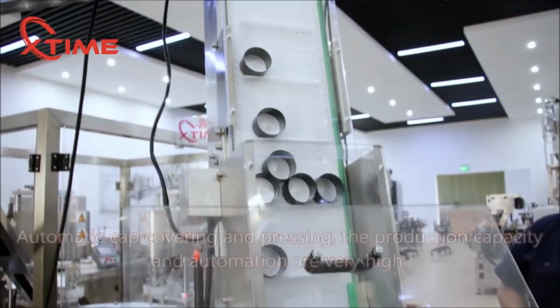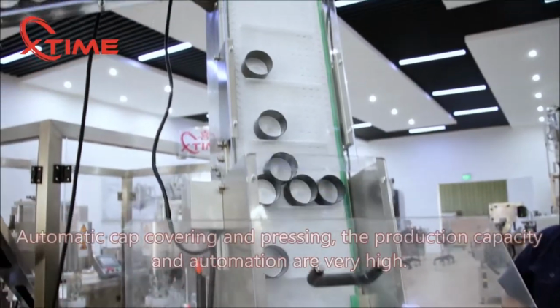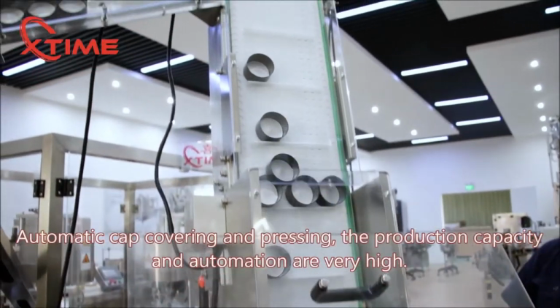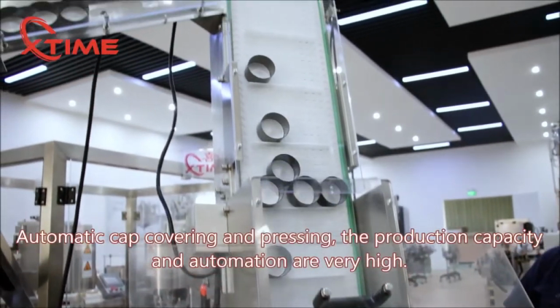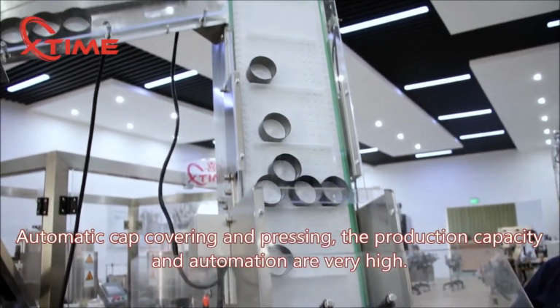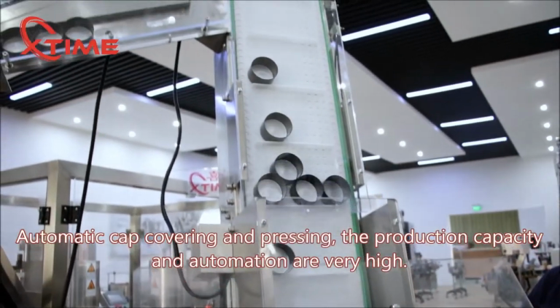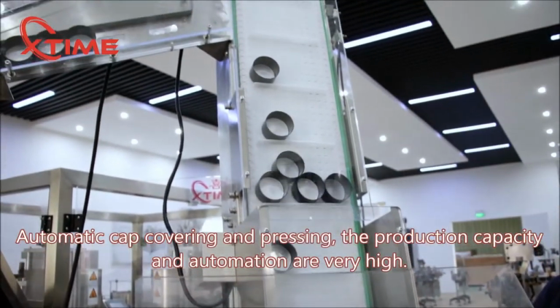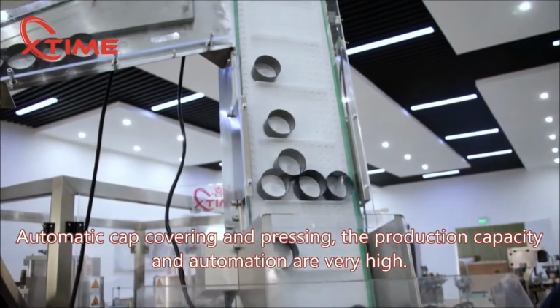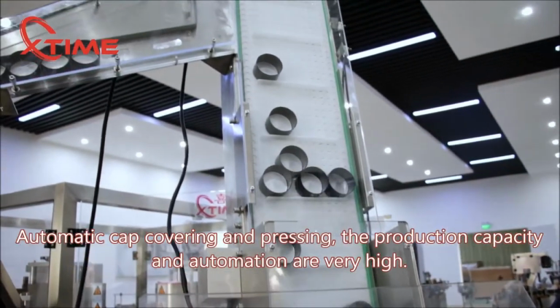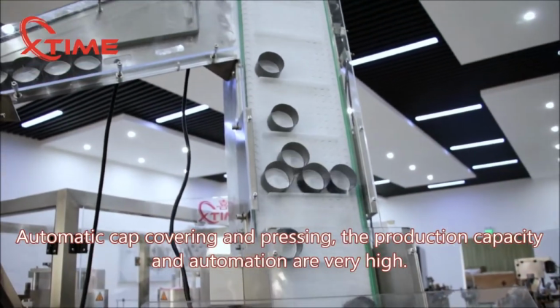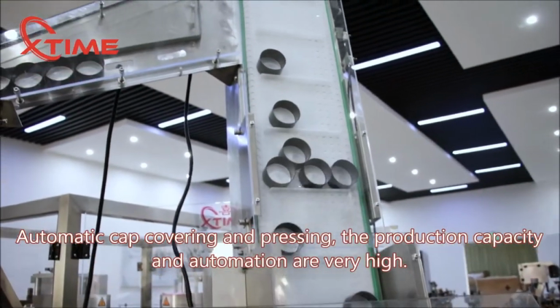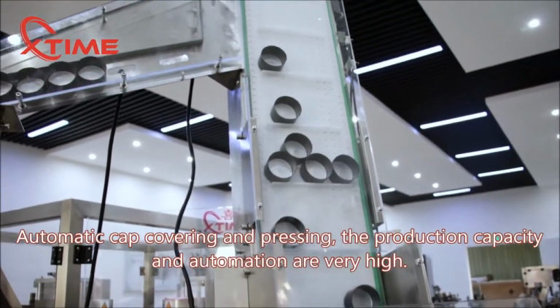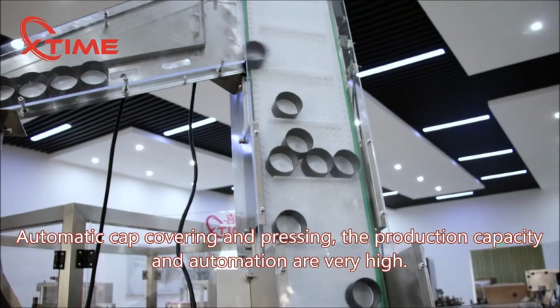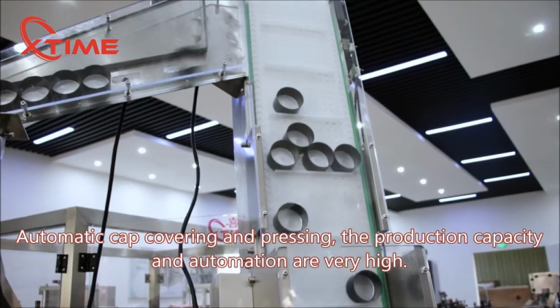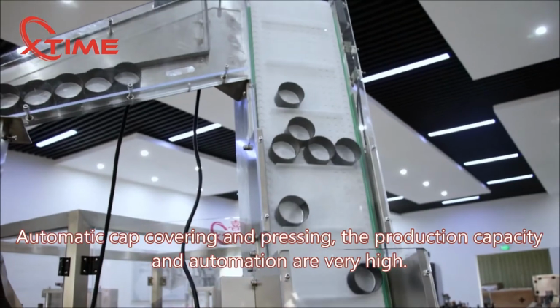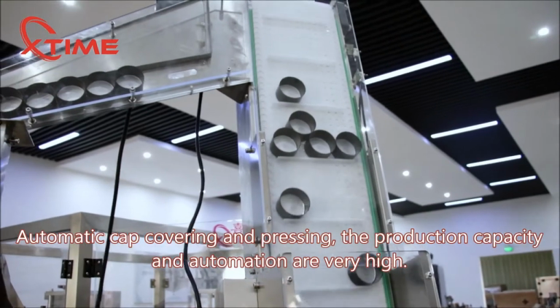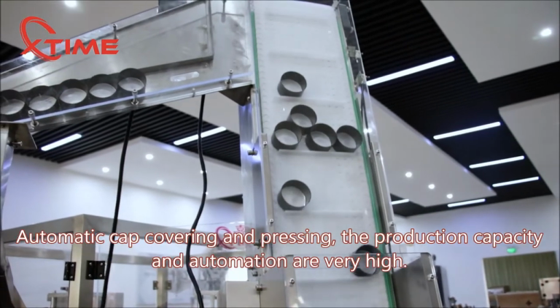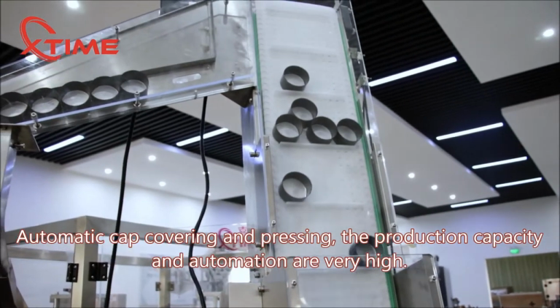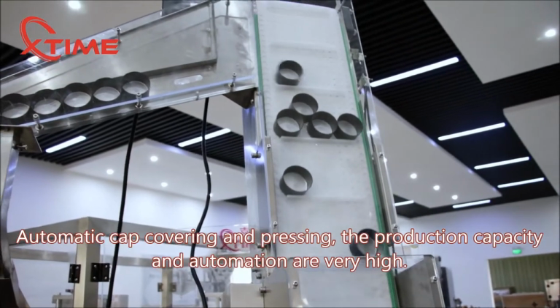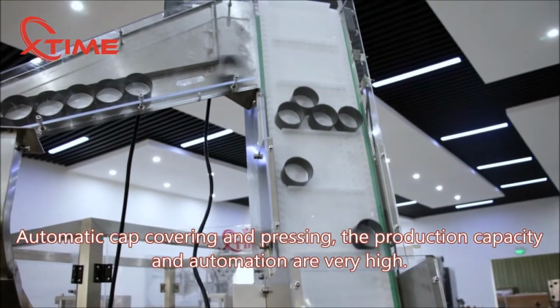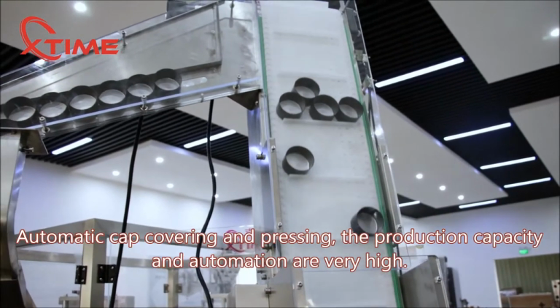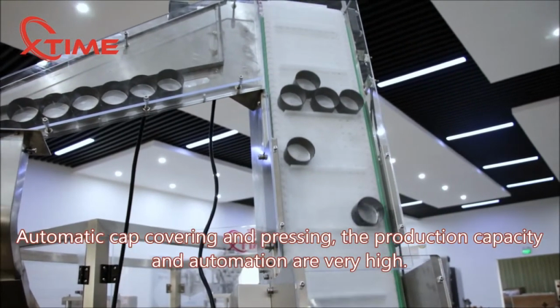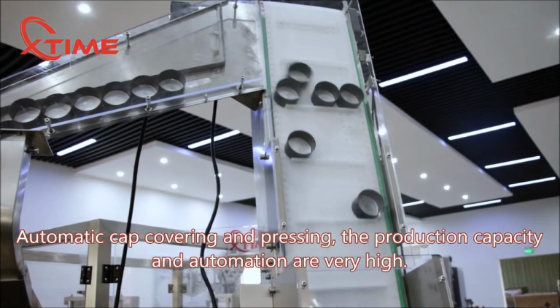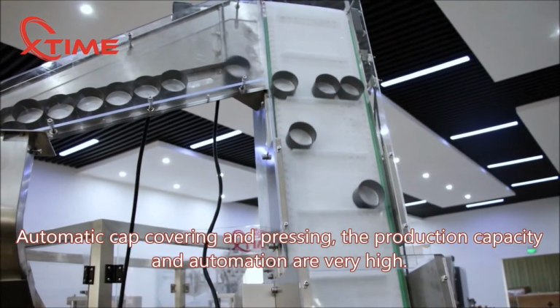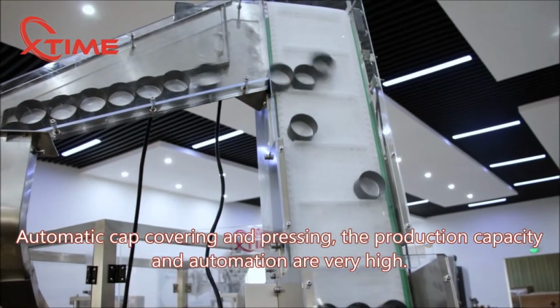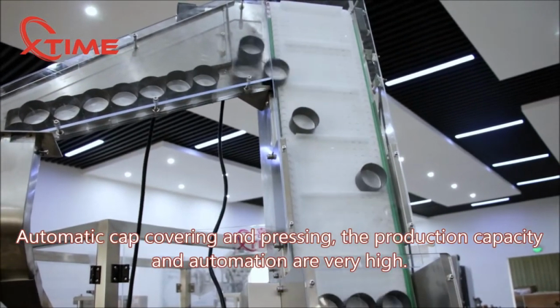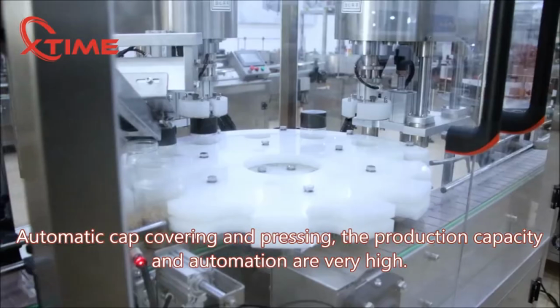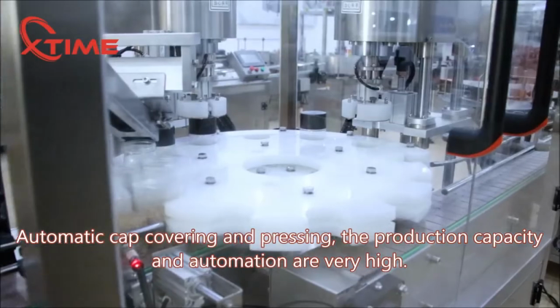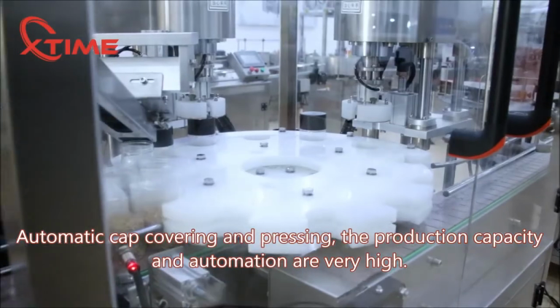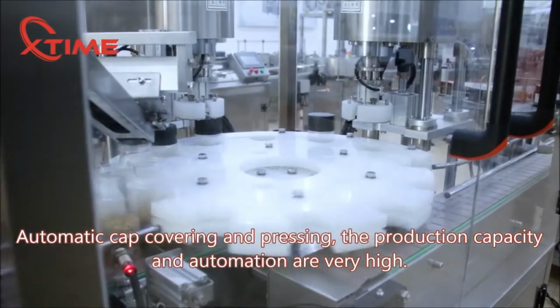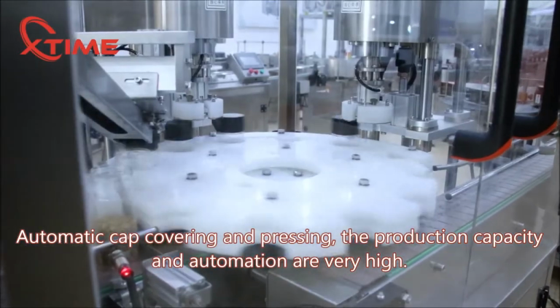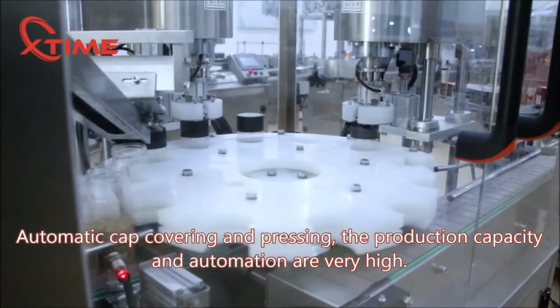Automatic cap covering and pressing — the production capacity and automation are very high.